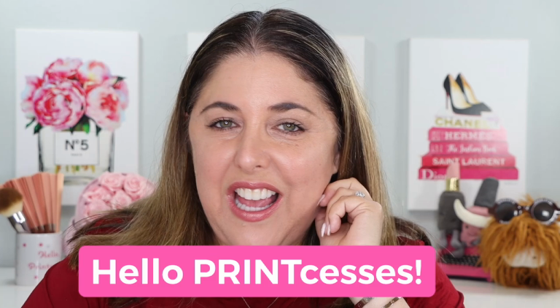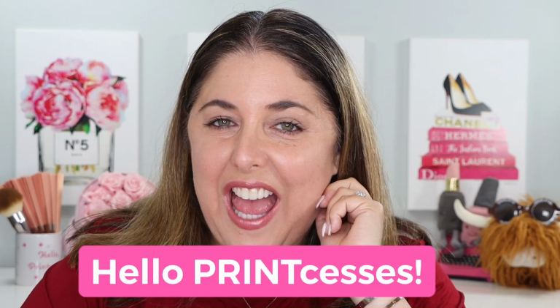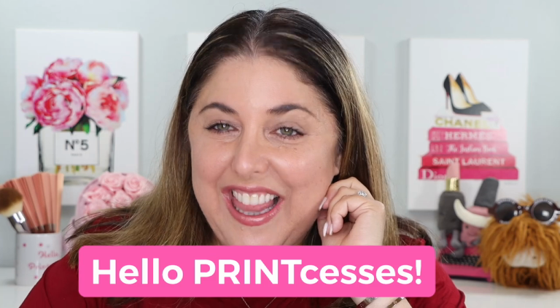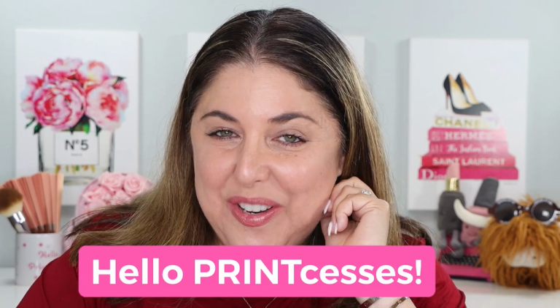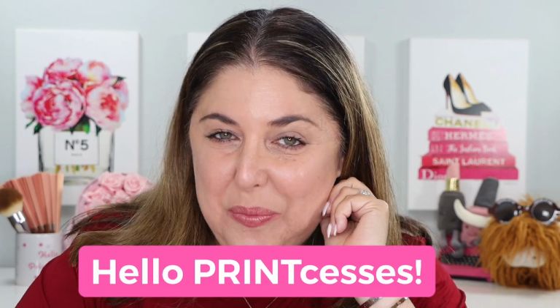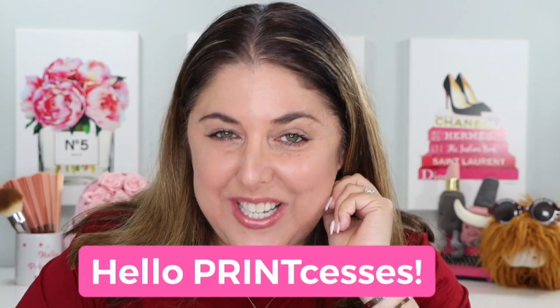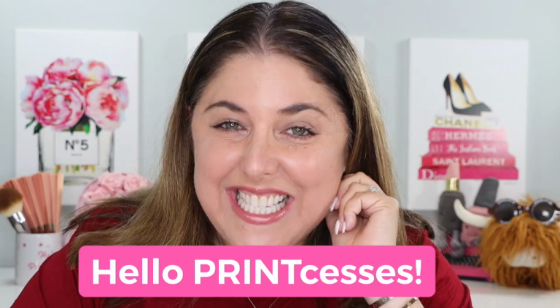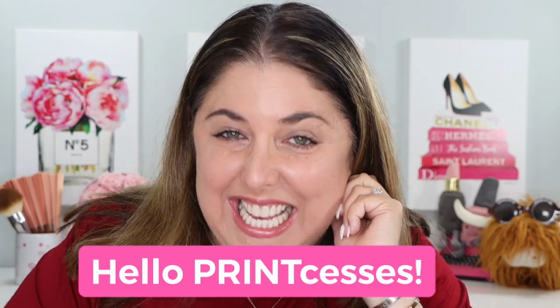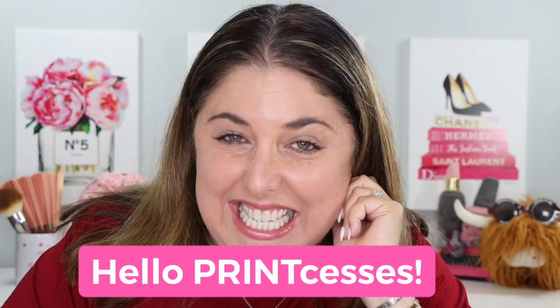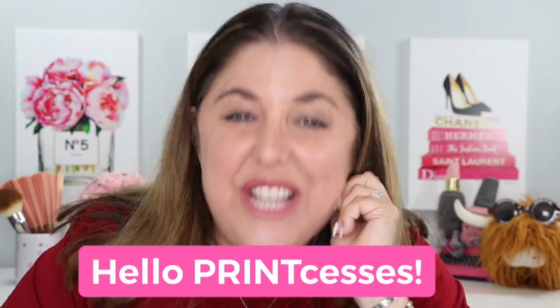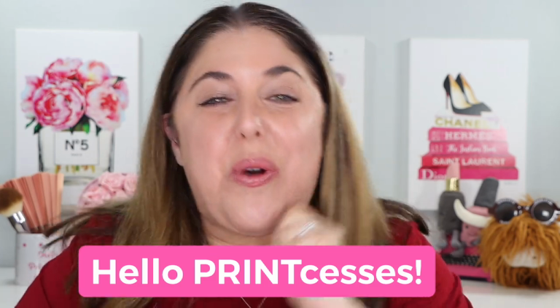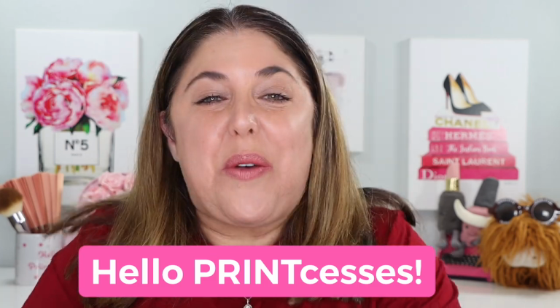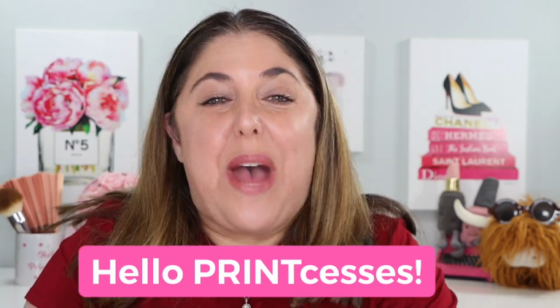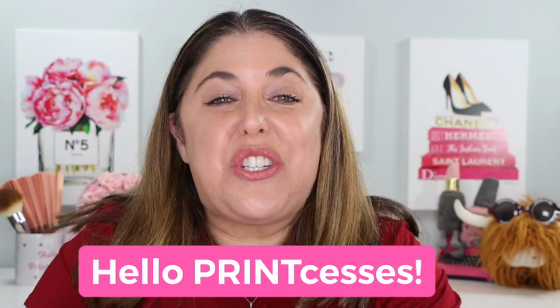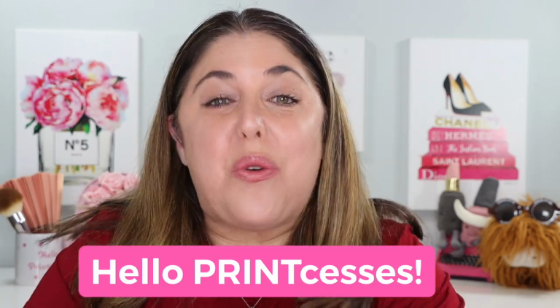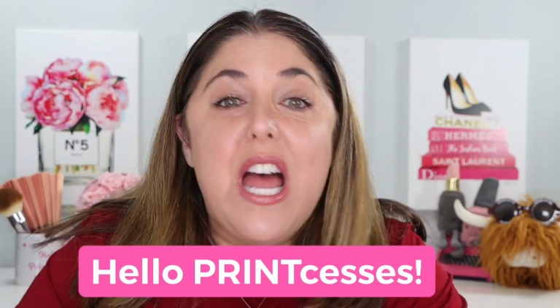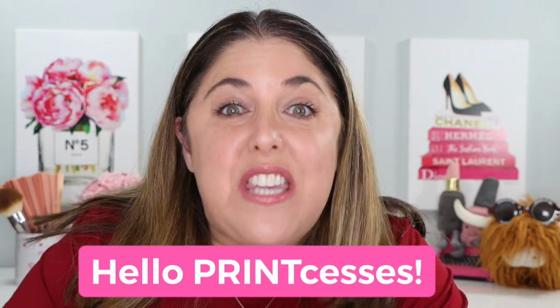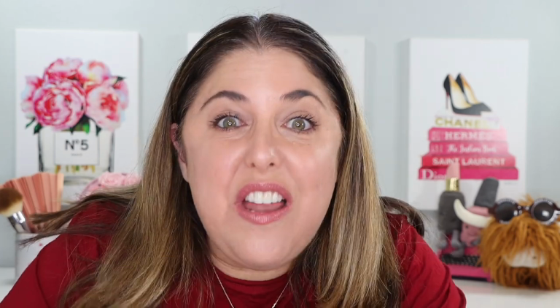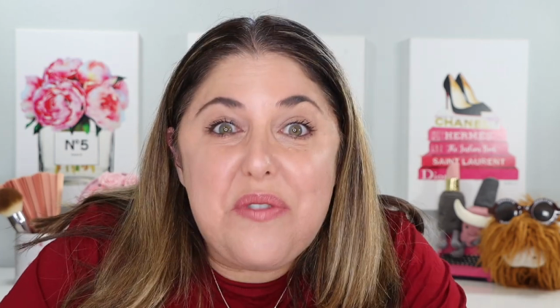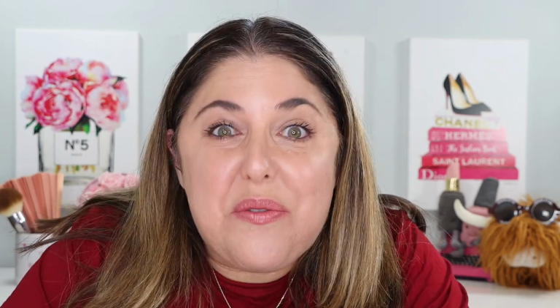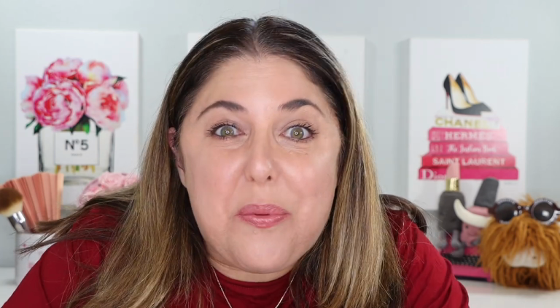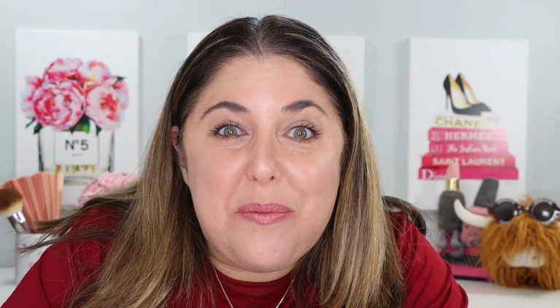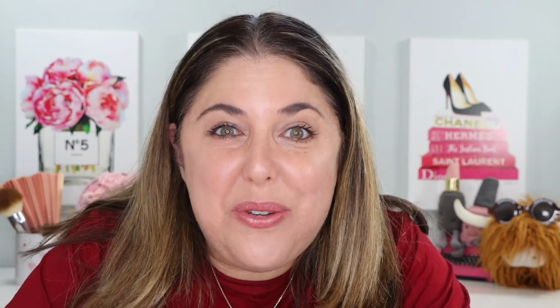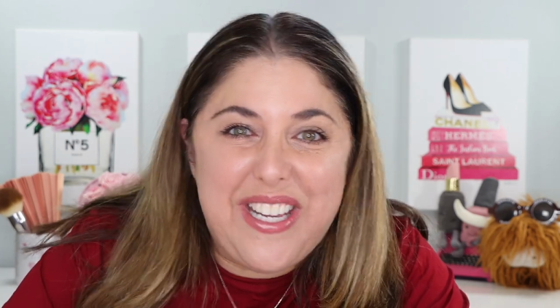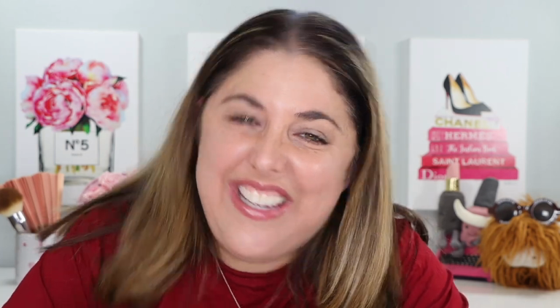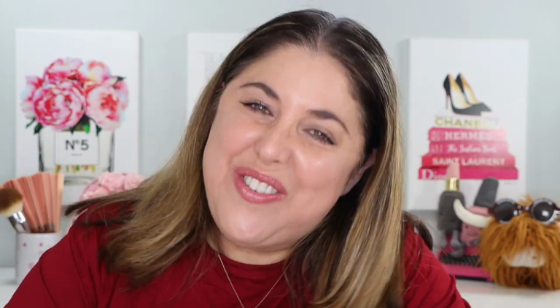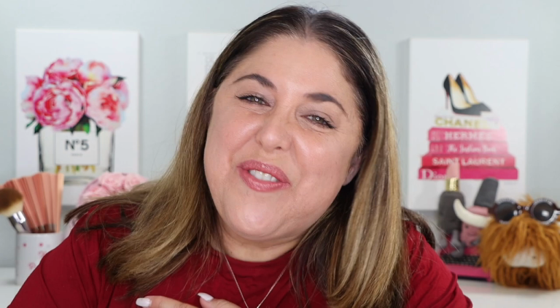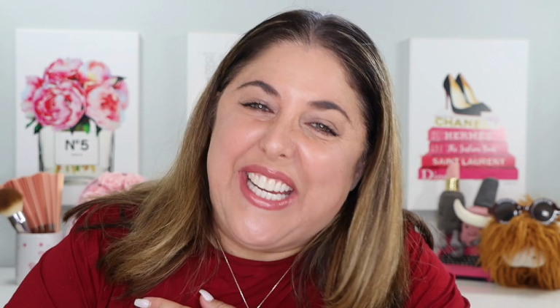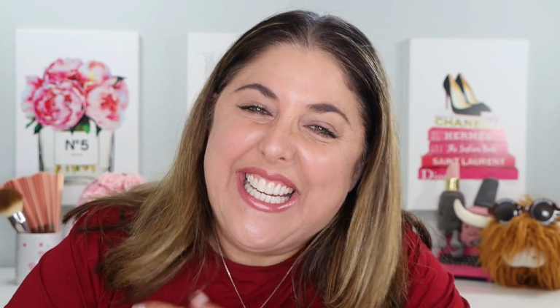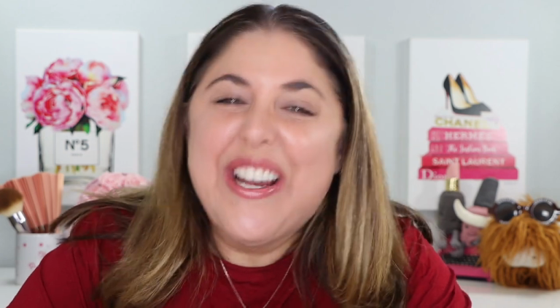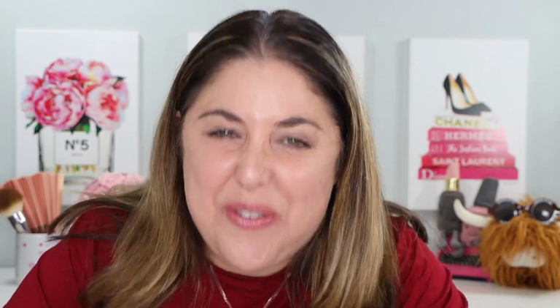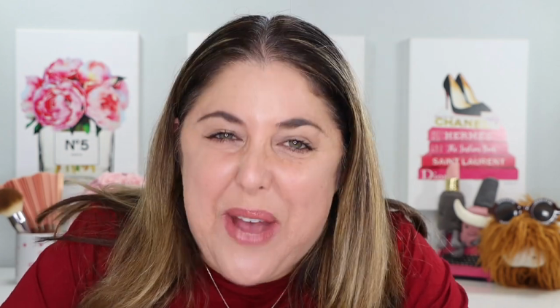Hello, print-cesses, and welcome back to Not Fit for Print Beauty with me, Rebecca.